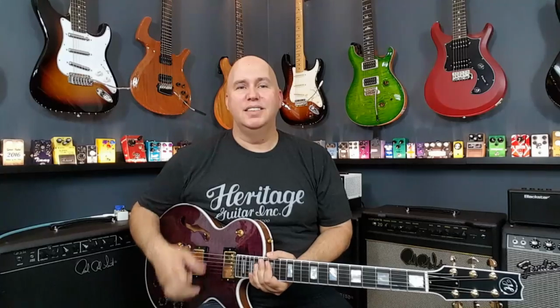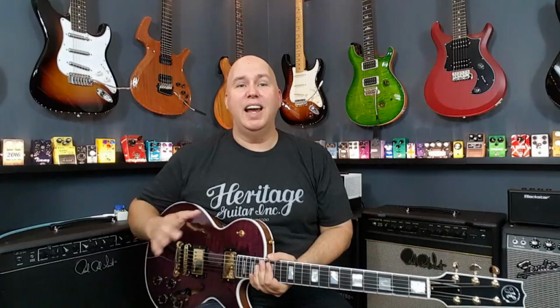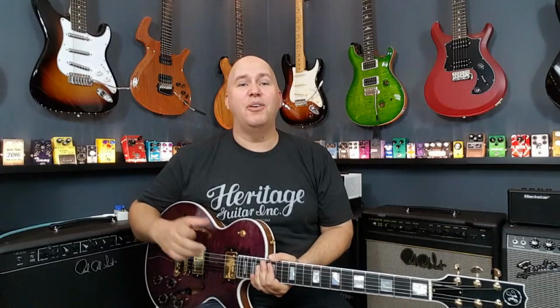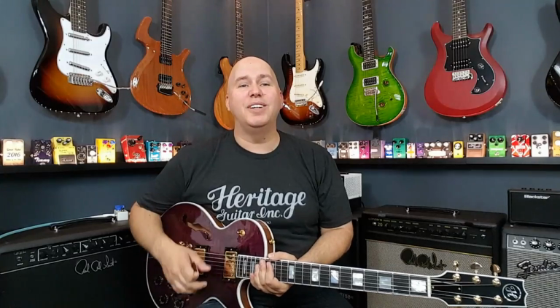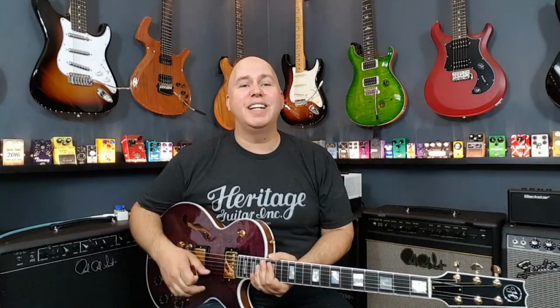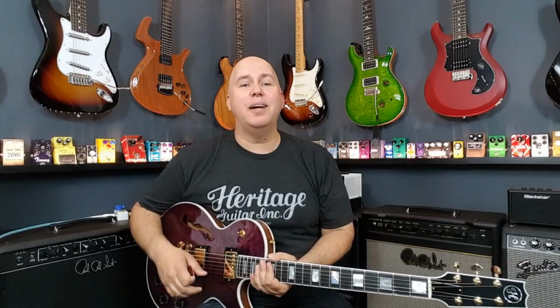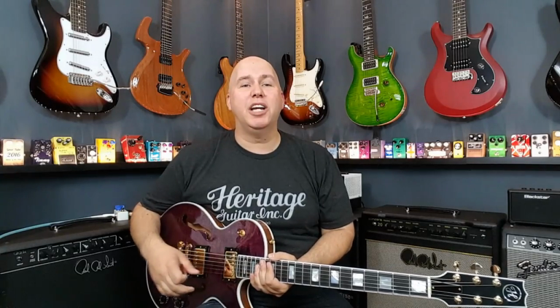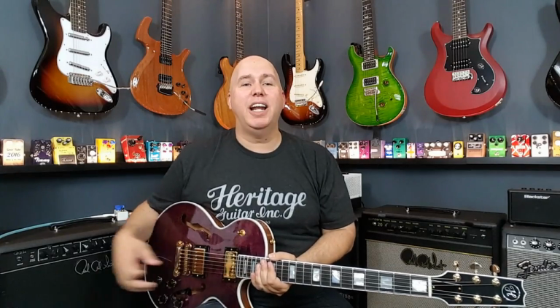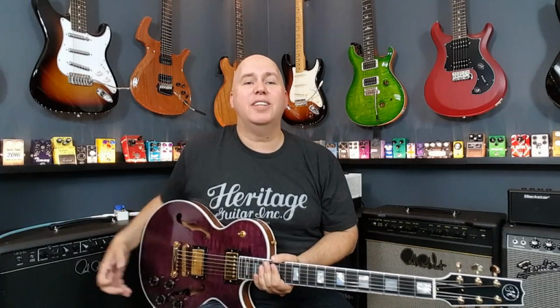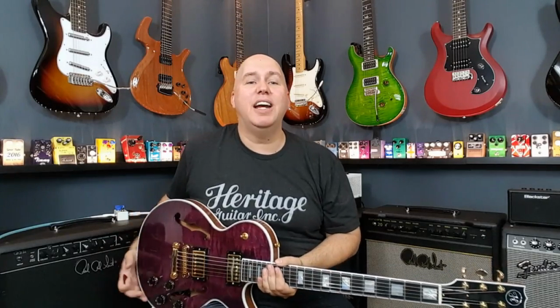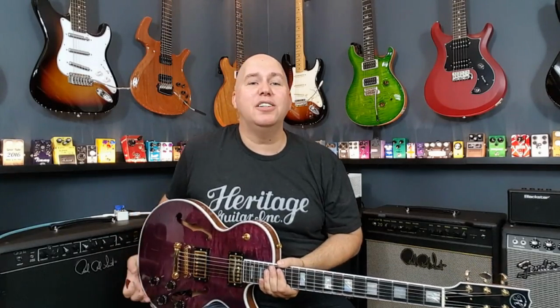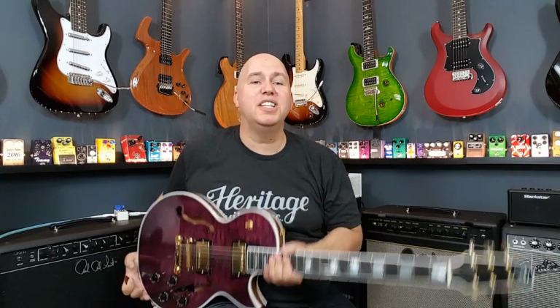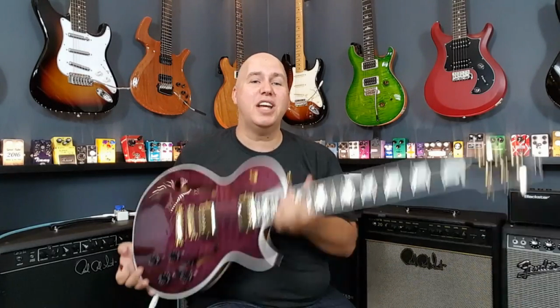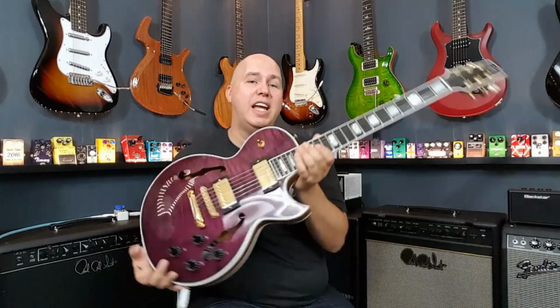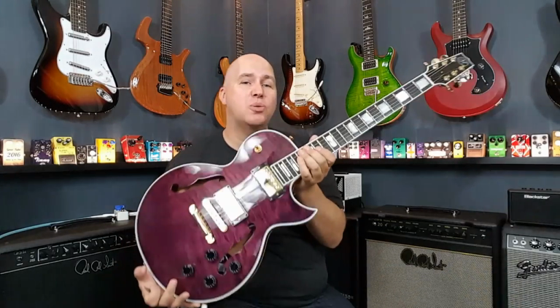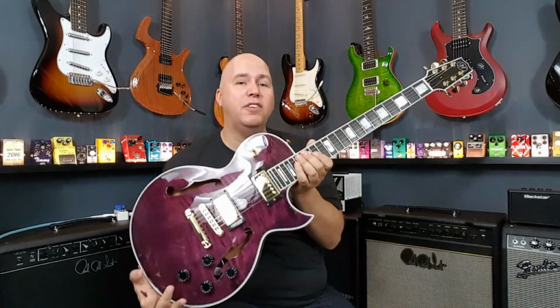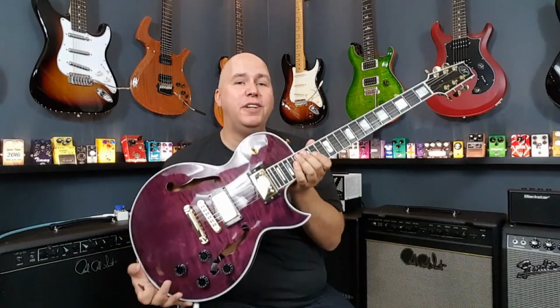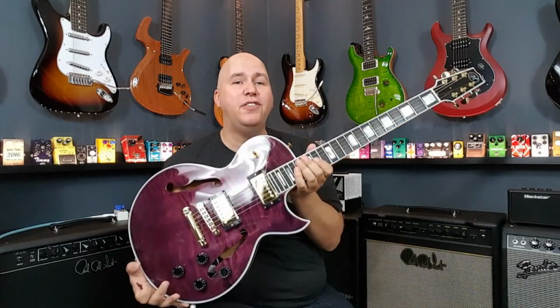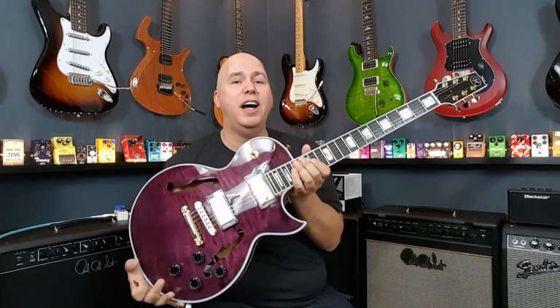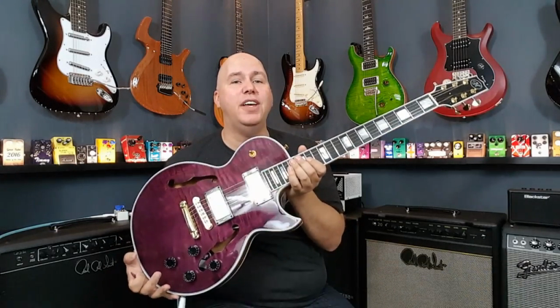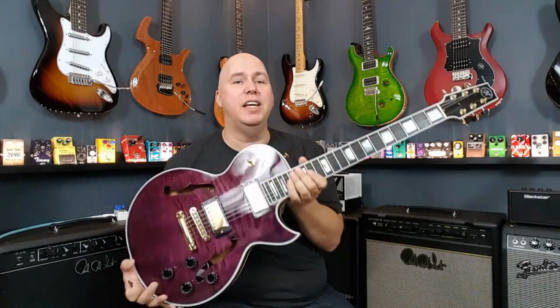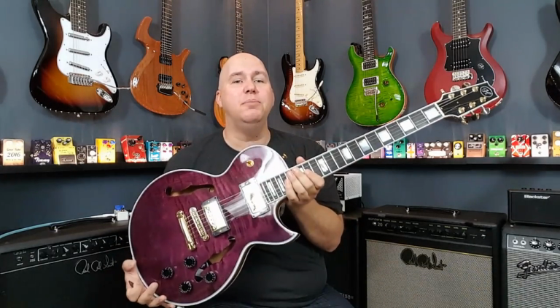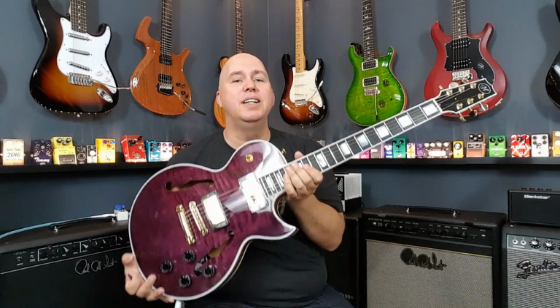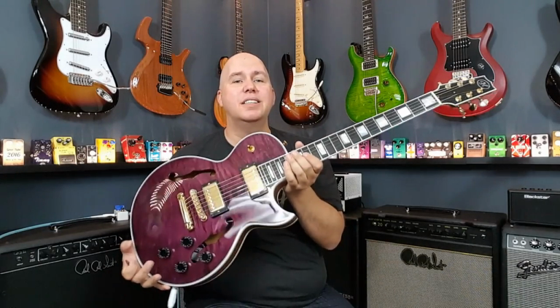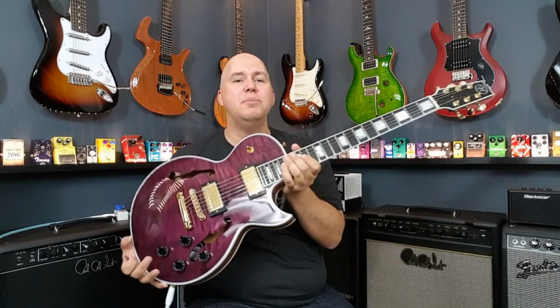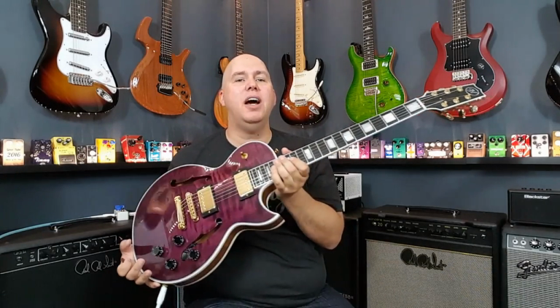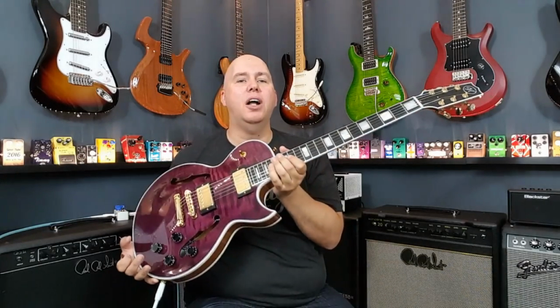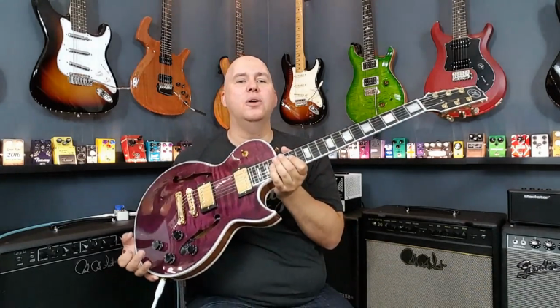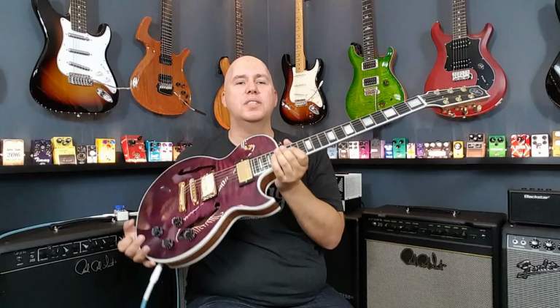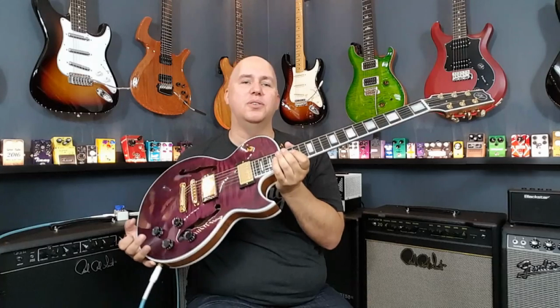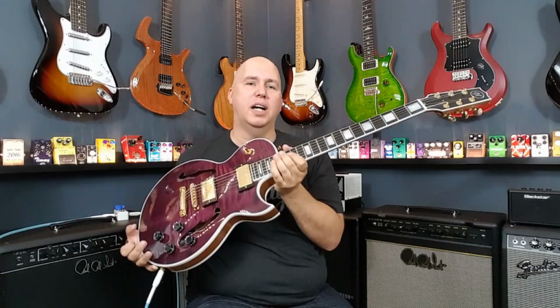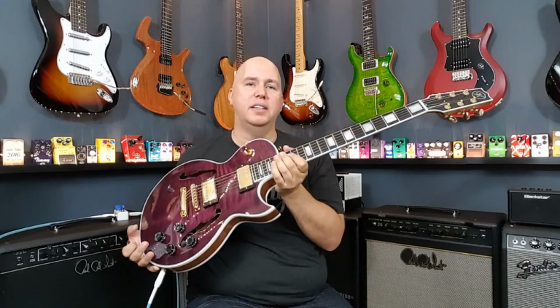Hey everyone, today I'm checking out the Heritage H-155M Semi-Holo Single Cut.